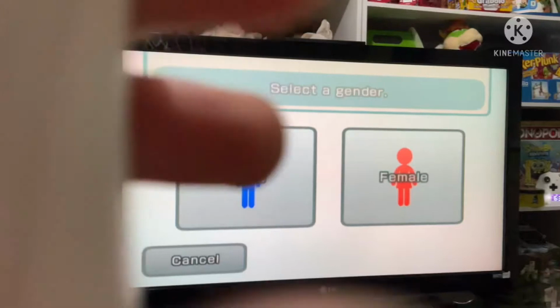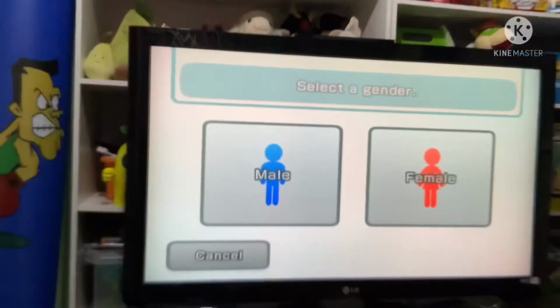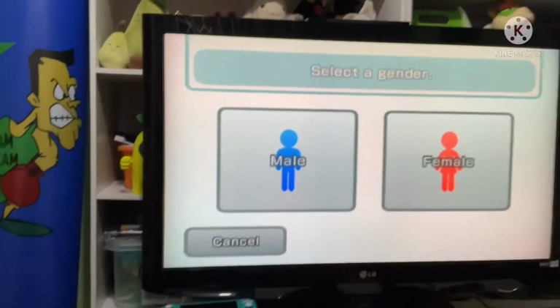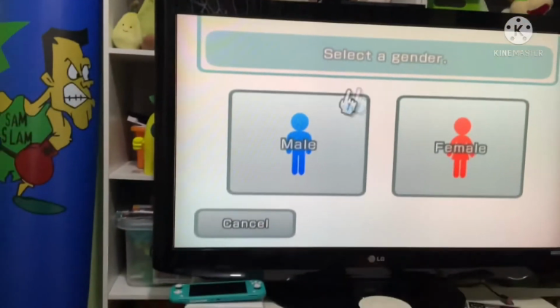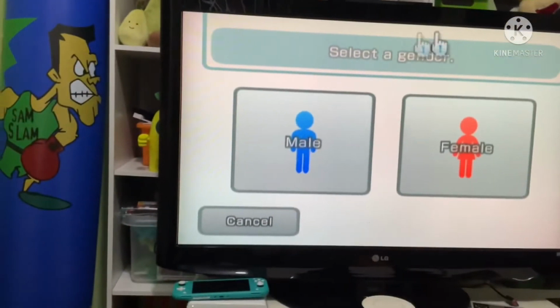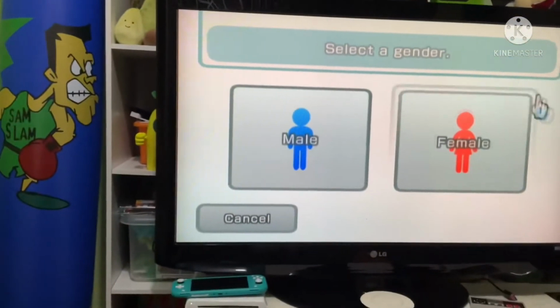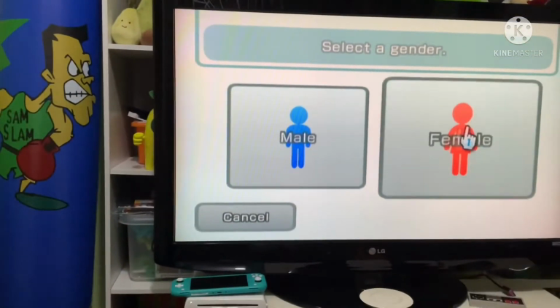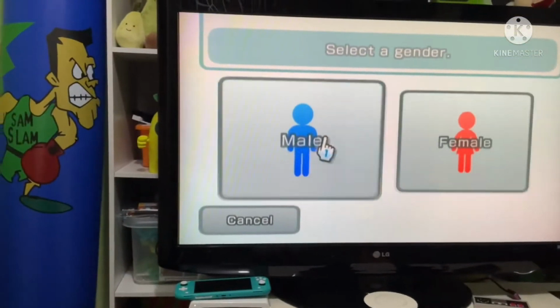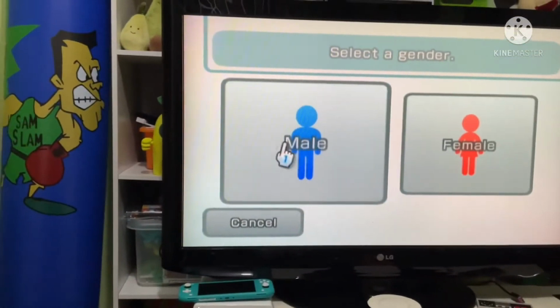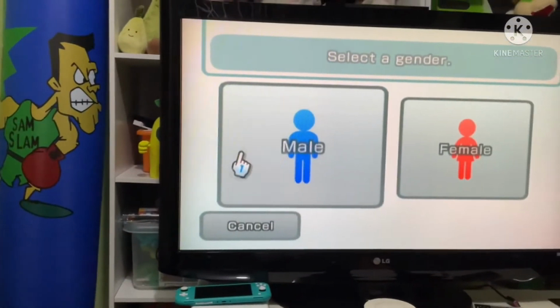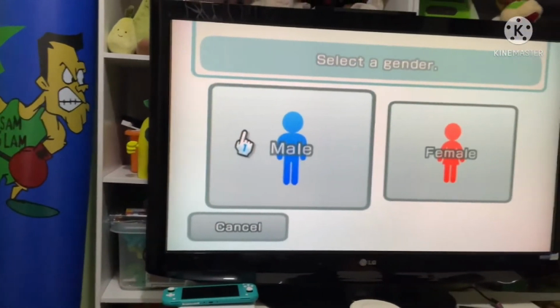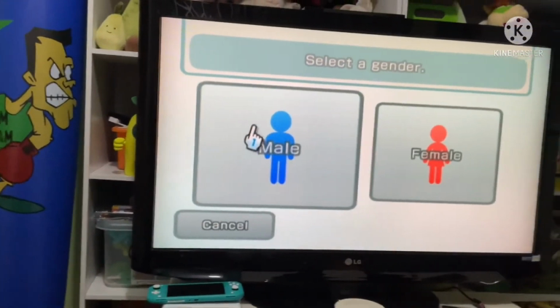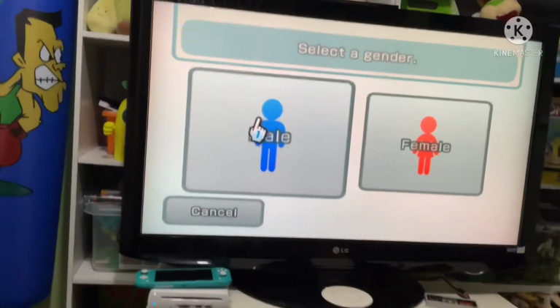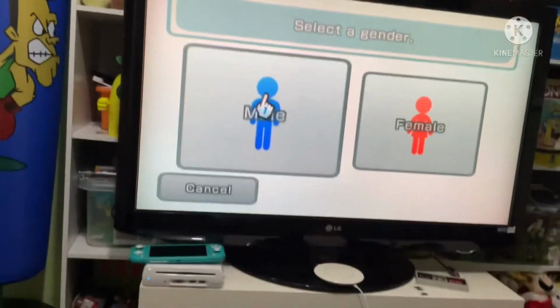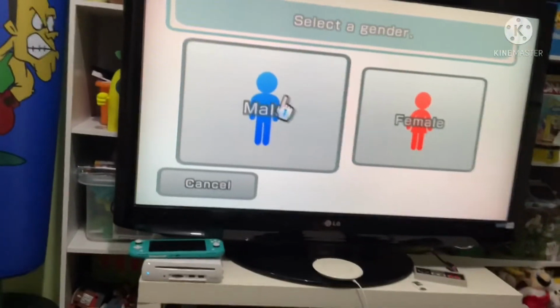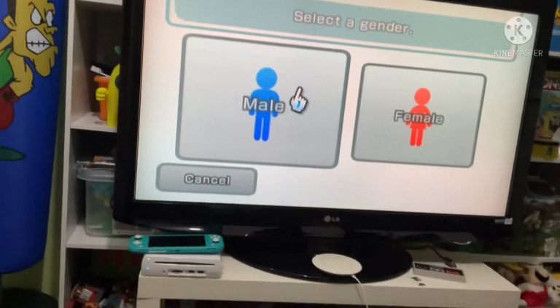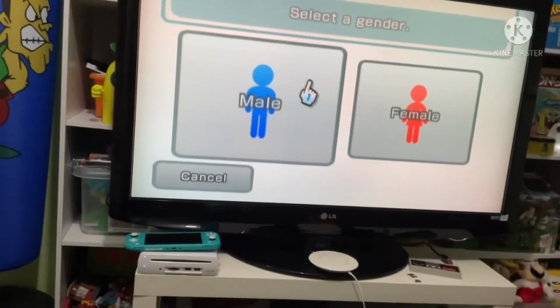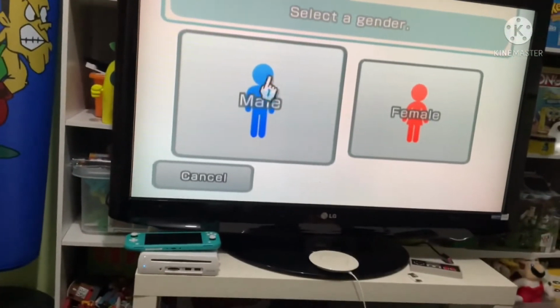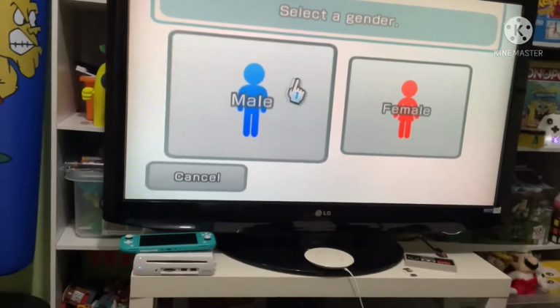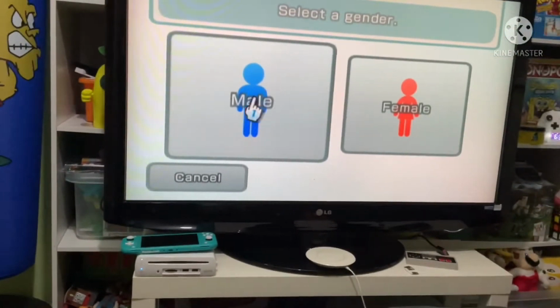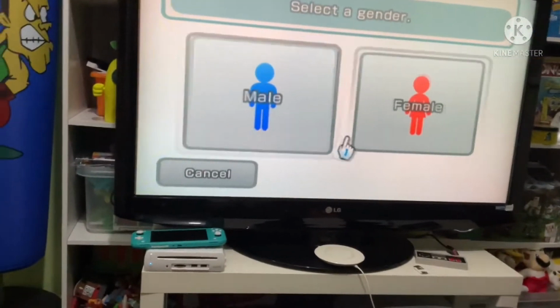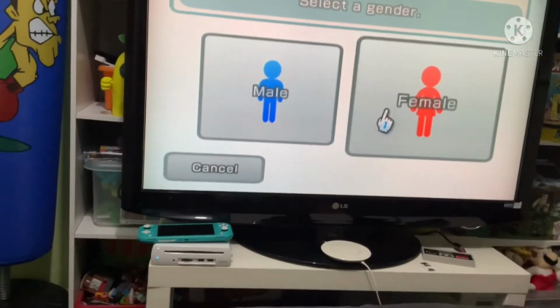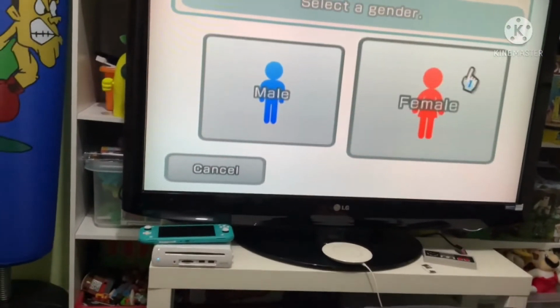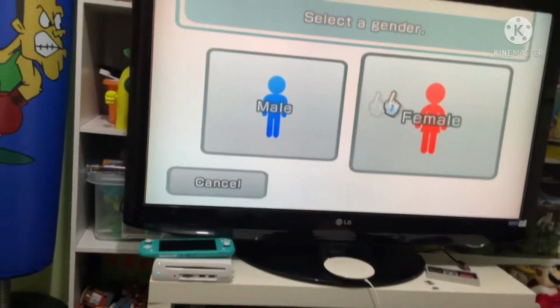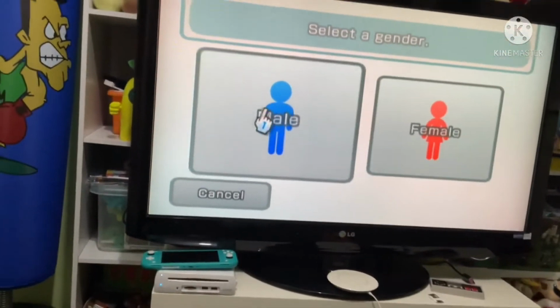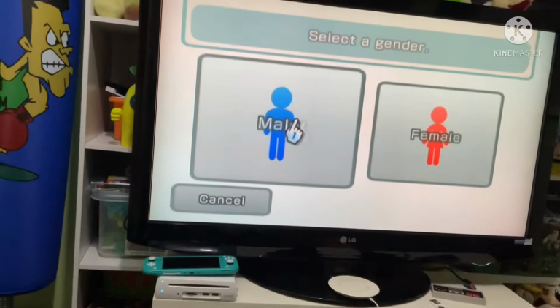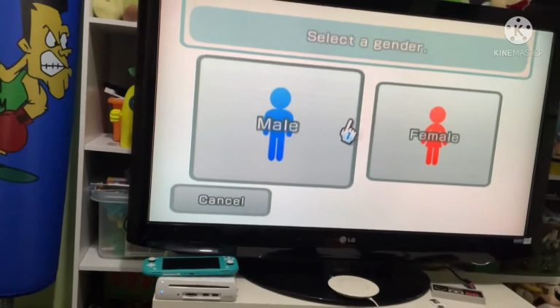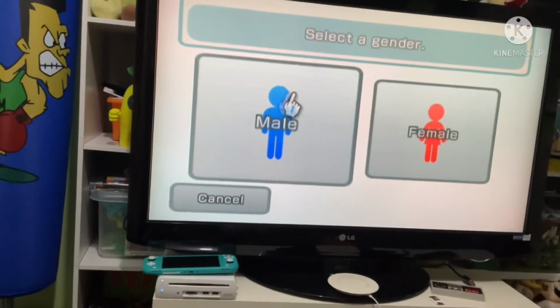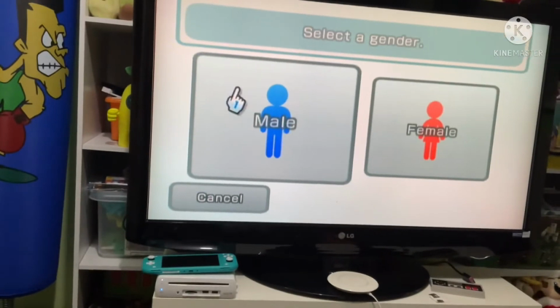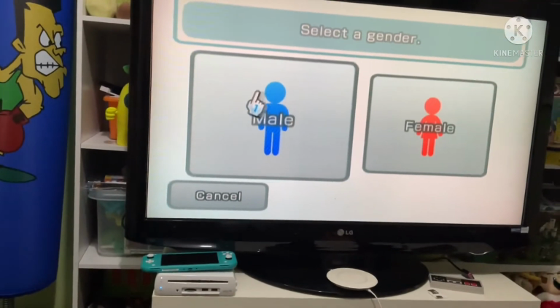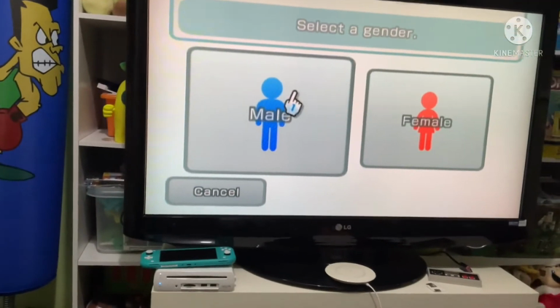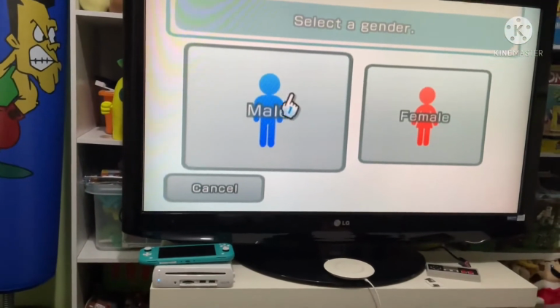Hey guys, it's Mario Bros. 2 and I'm going to be showing you how to make a Wii Sports Match CPU me.